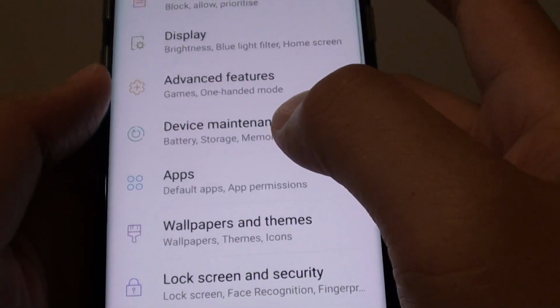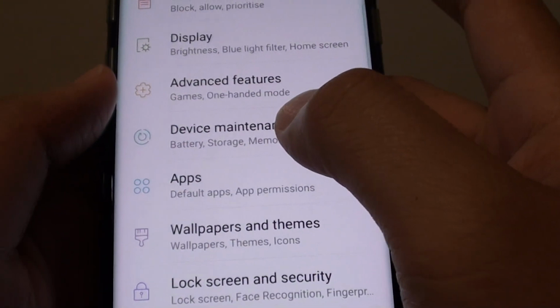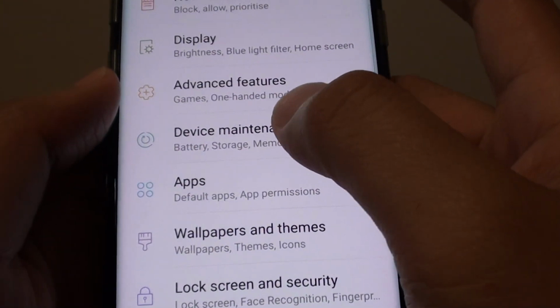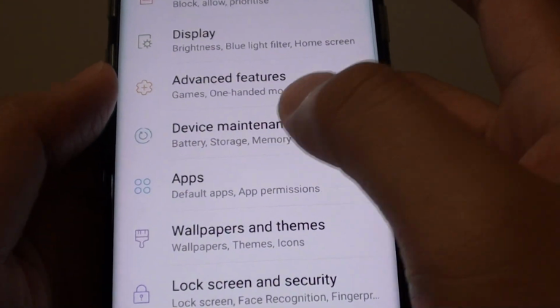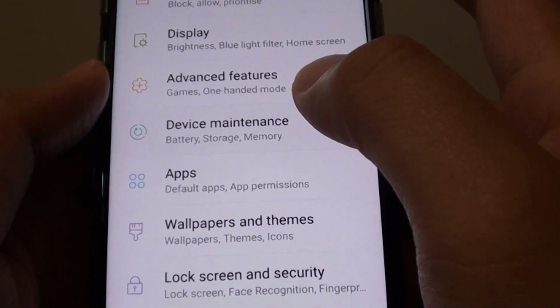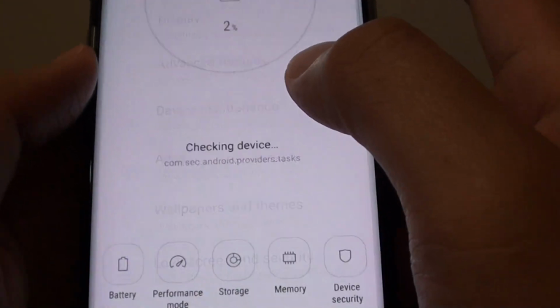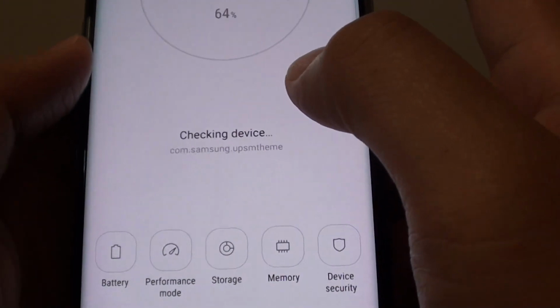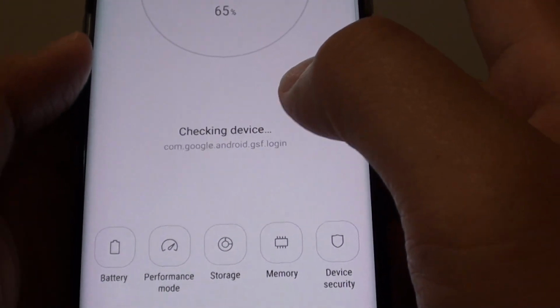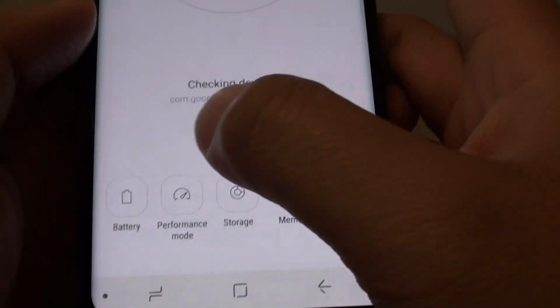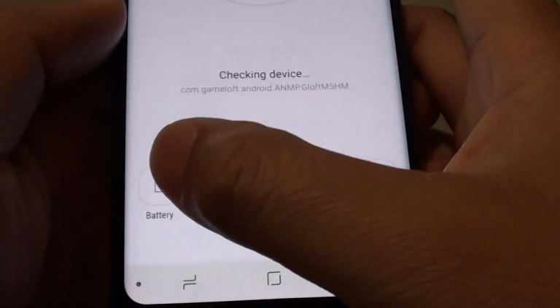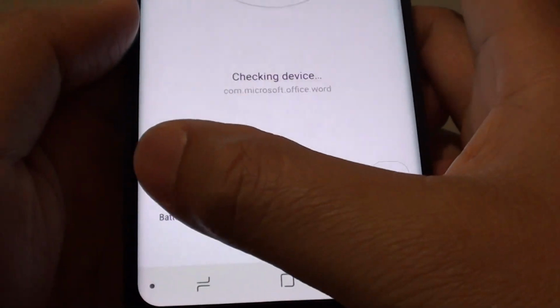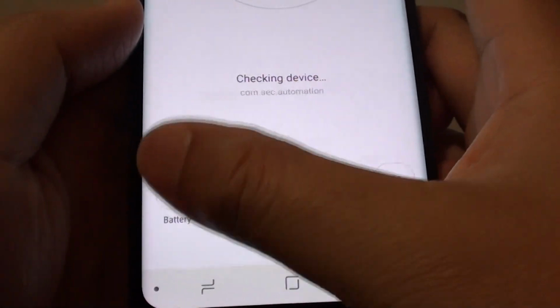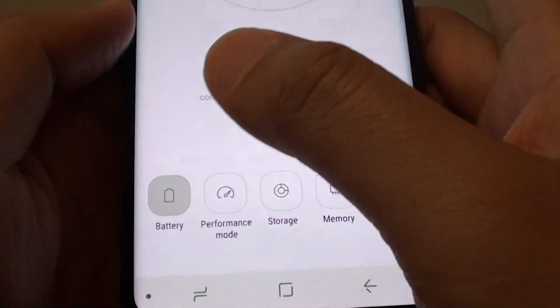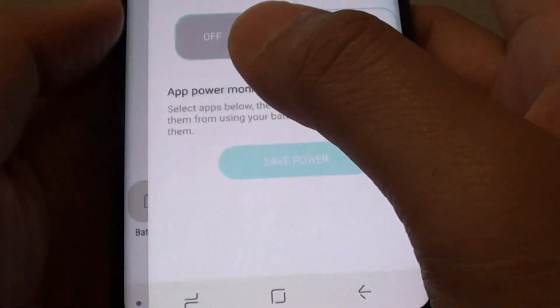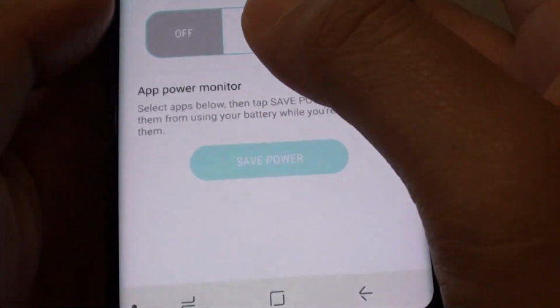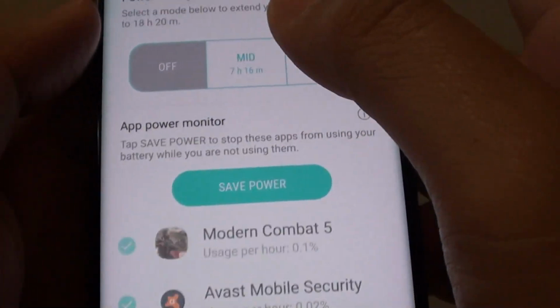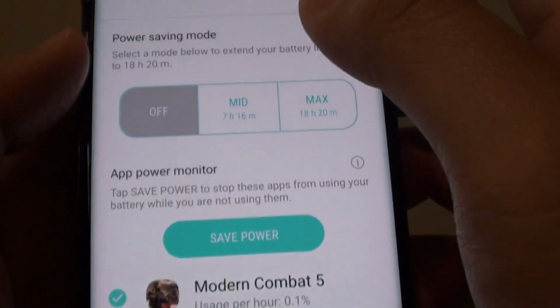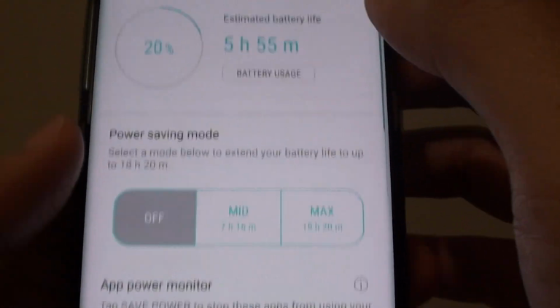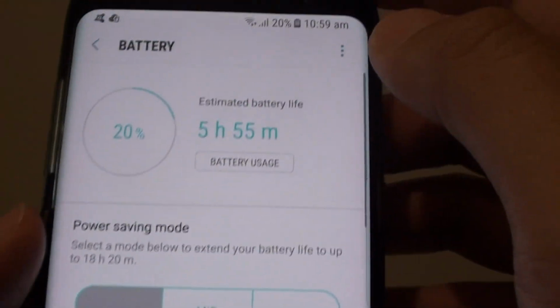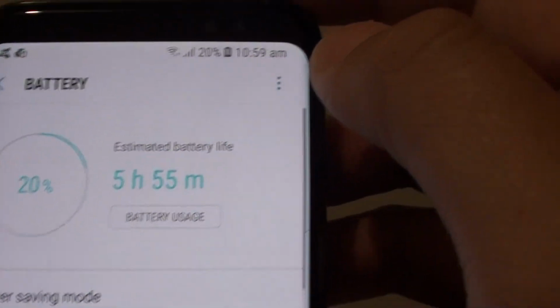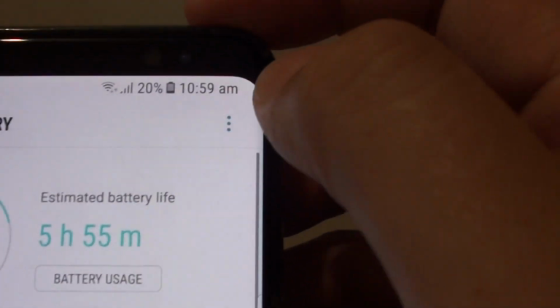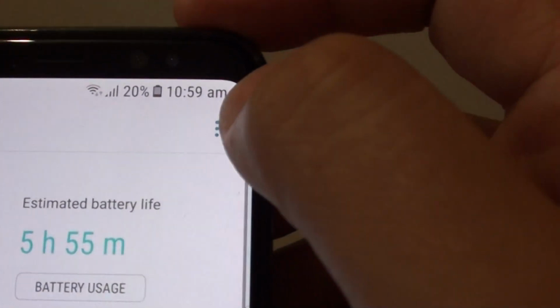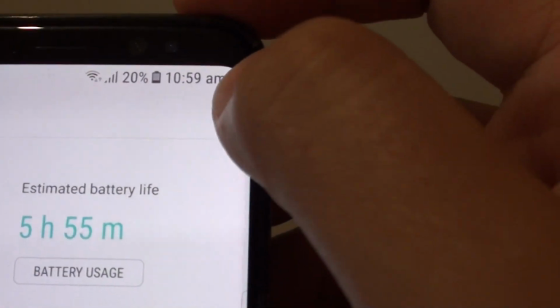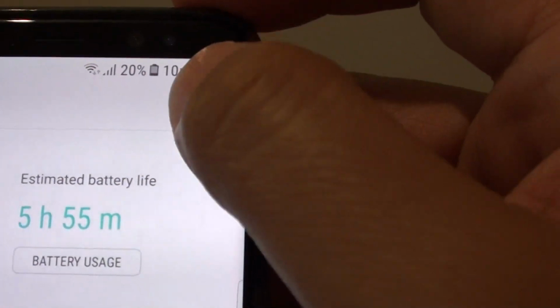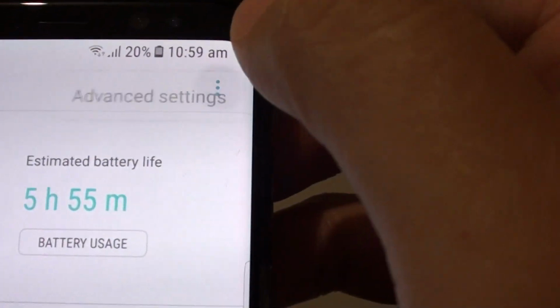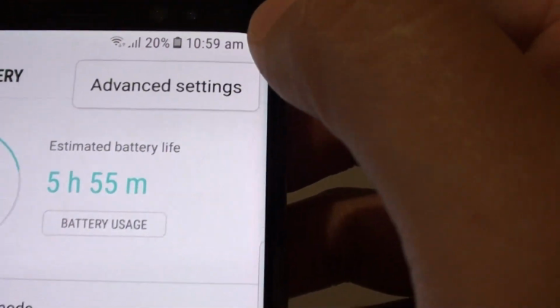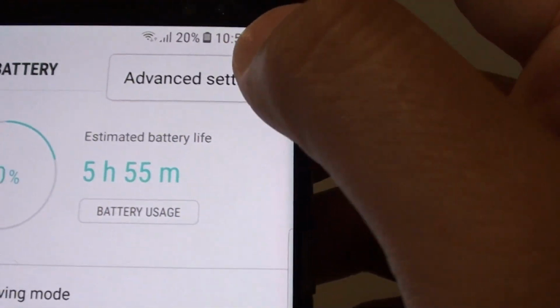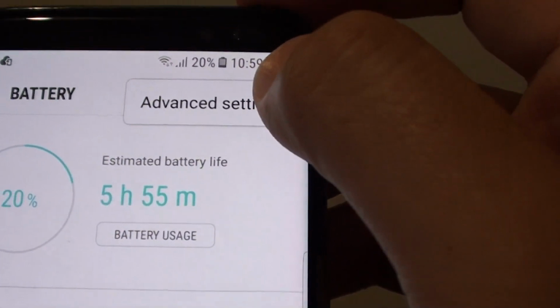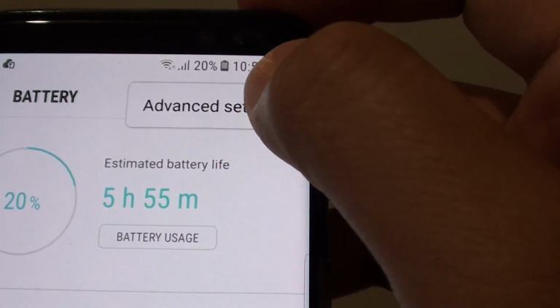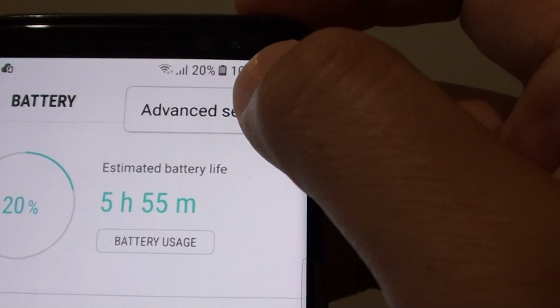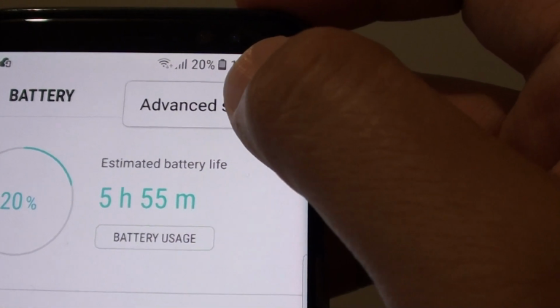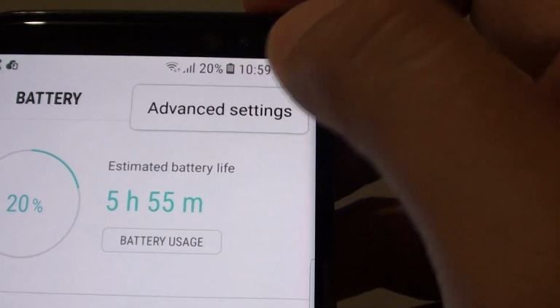From here, tap on device maintenance. Then tap on battery. At the top, tap on the menu icon and choose advanced settings.